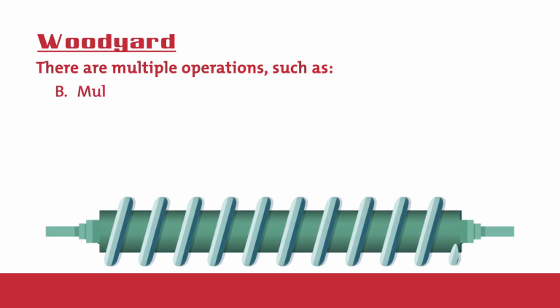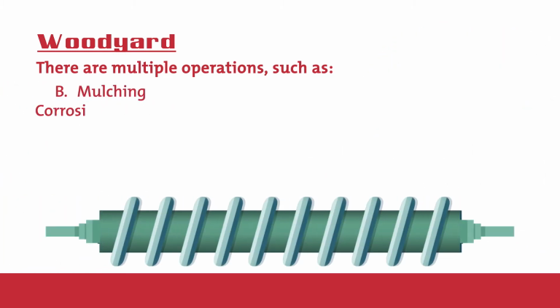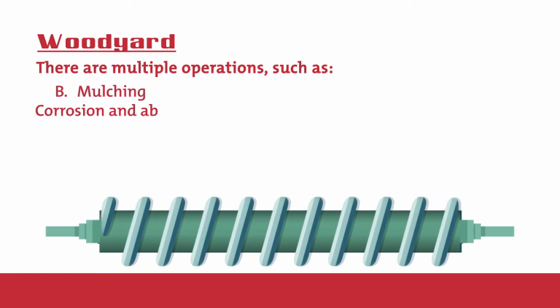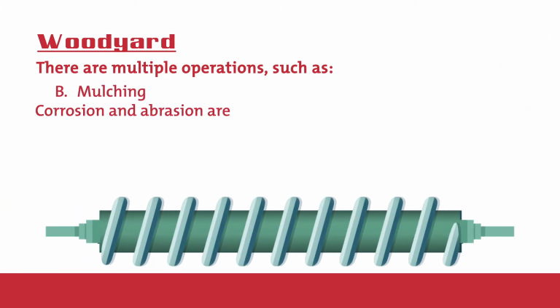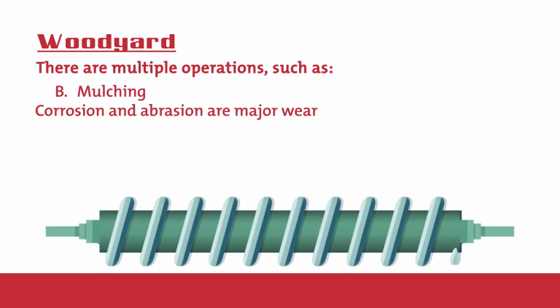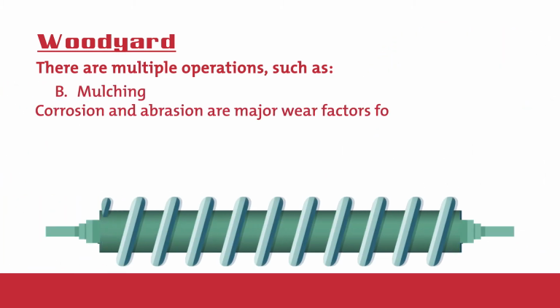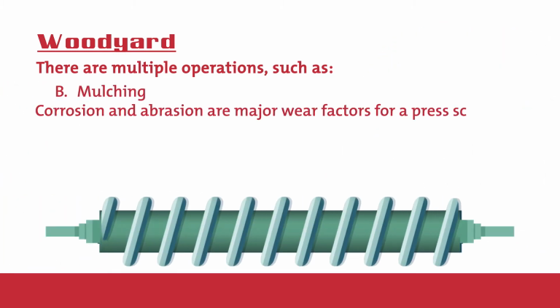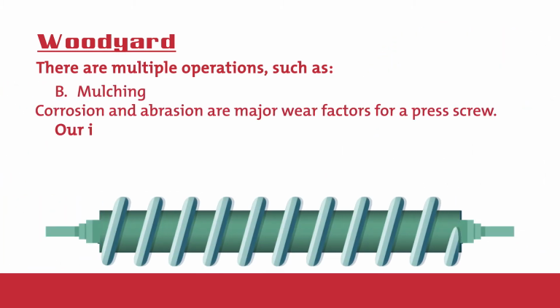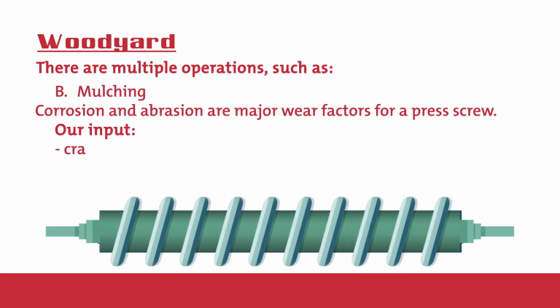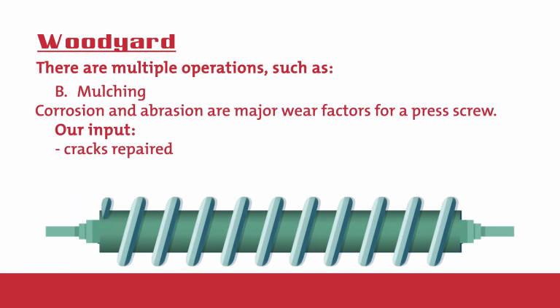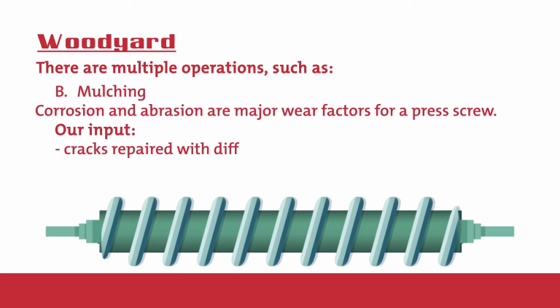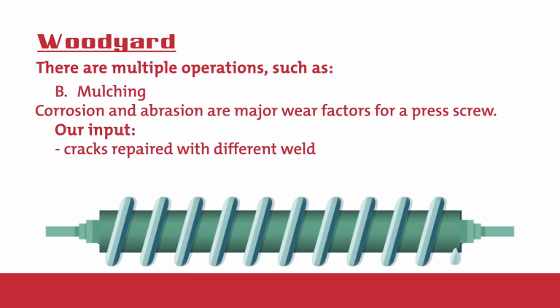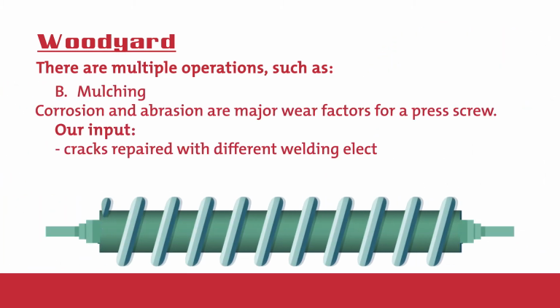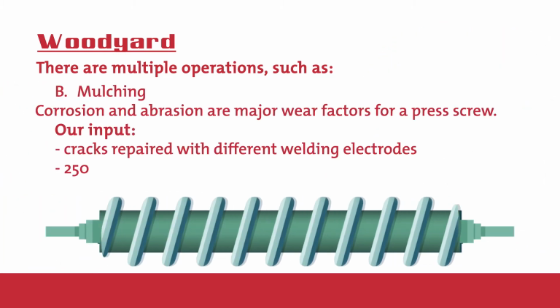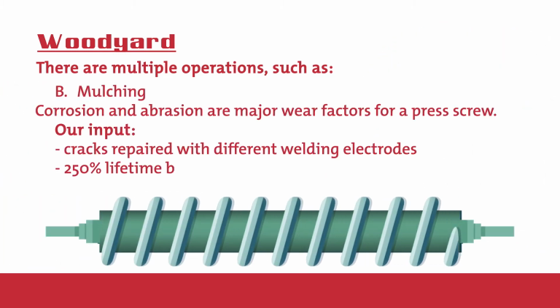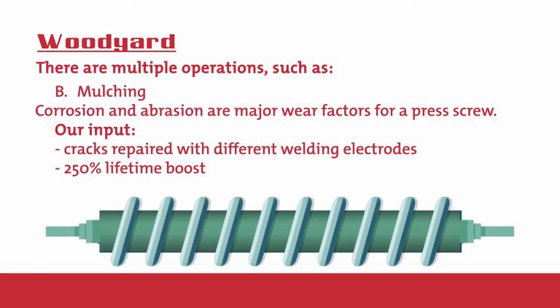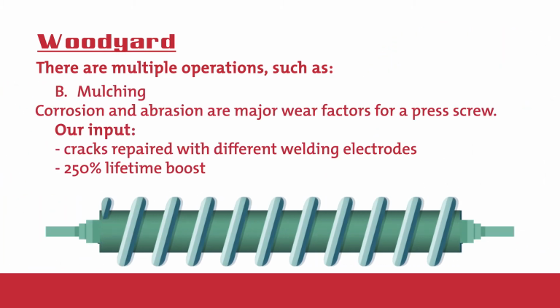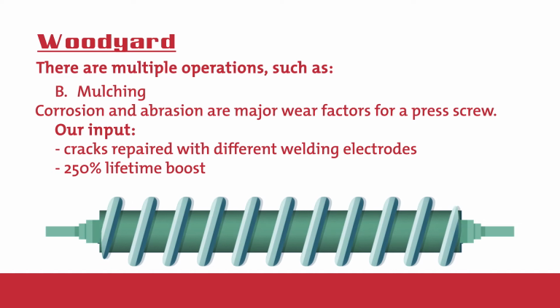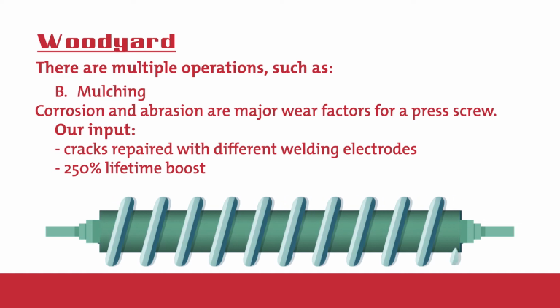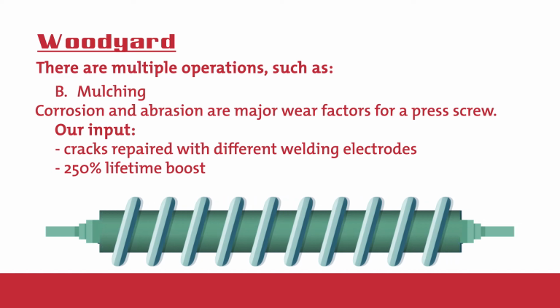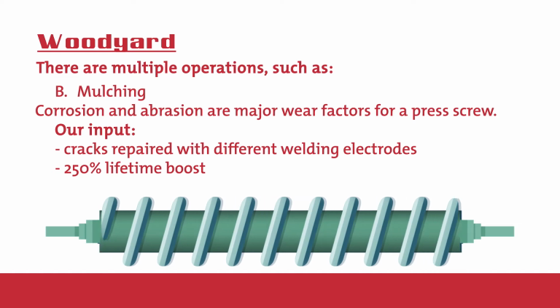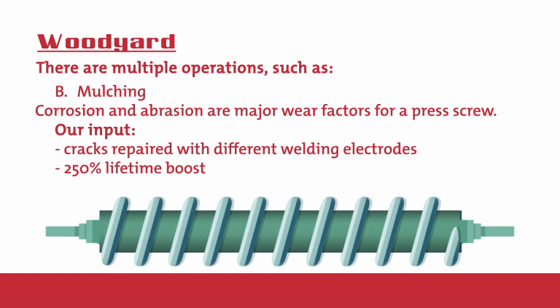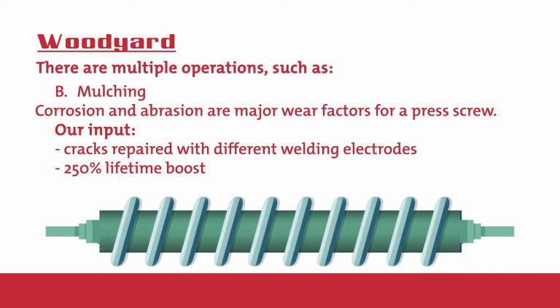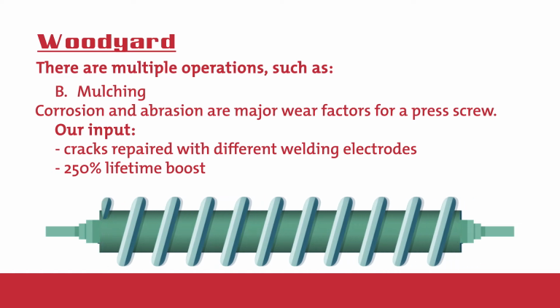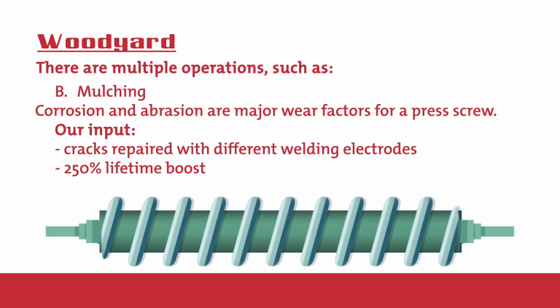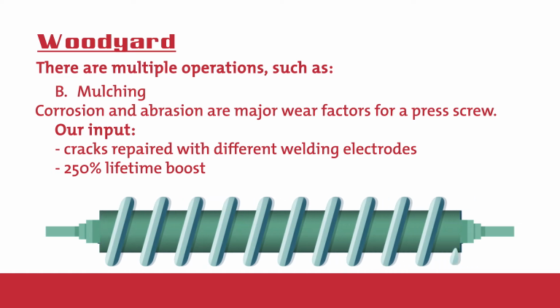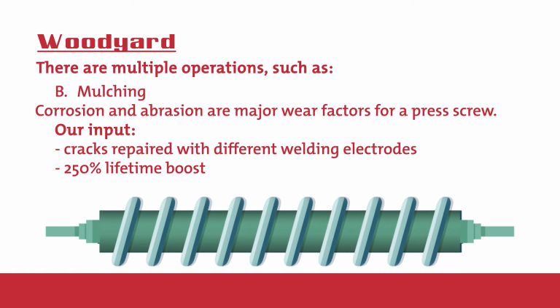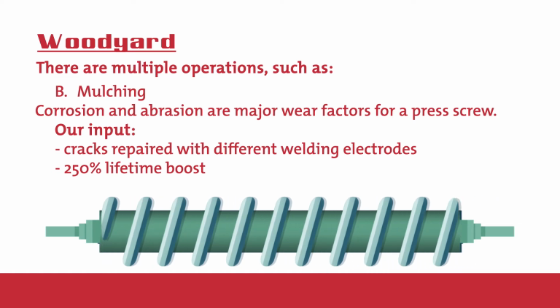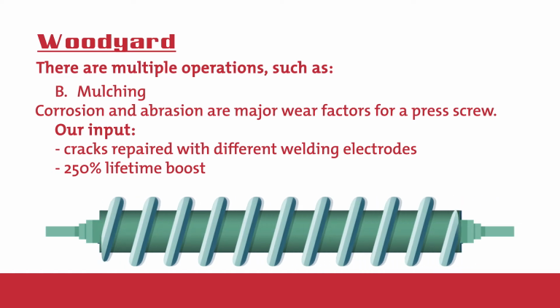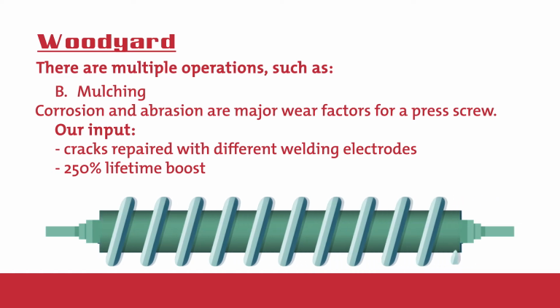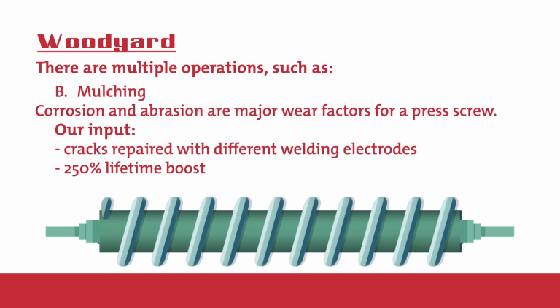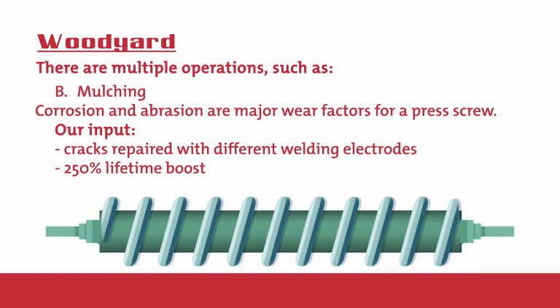Mulching: corrosion and abrasion are major wear factors for a press screw. Our services ensure a 250% increase in lifetime.